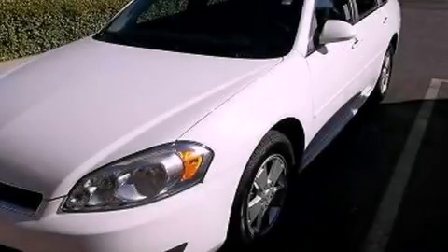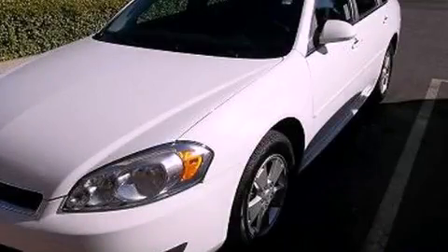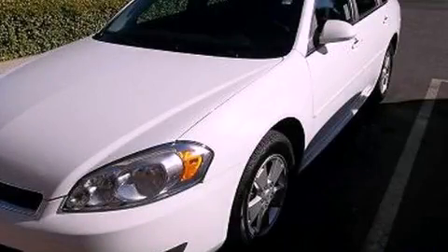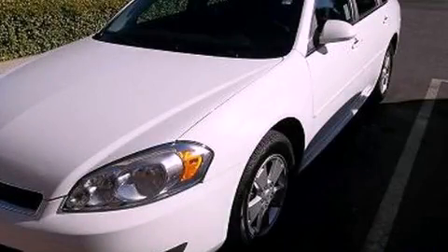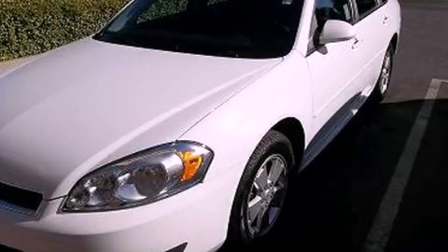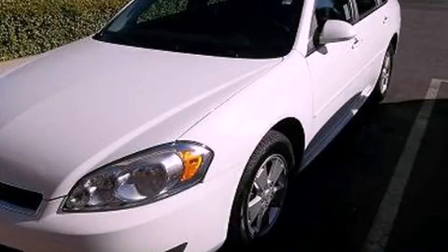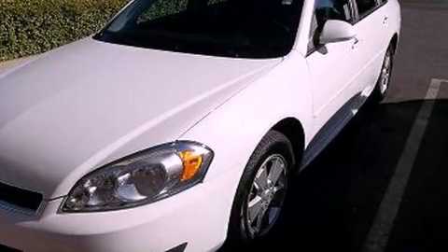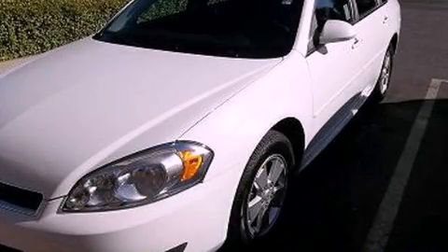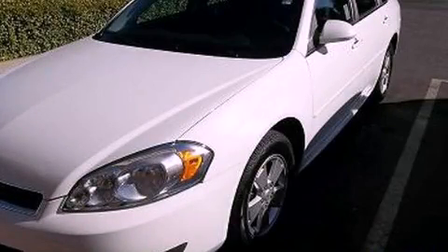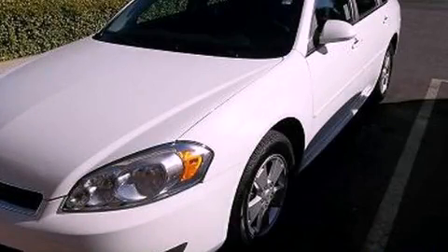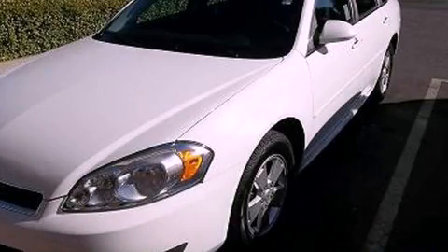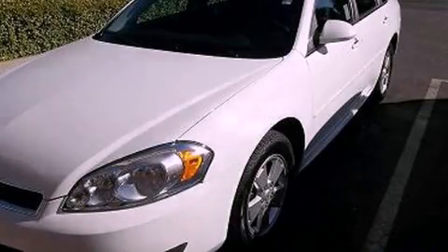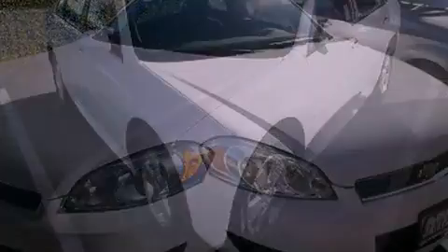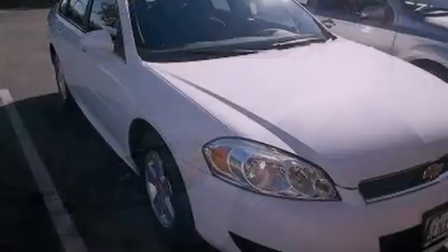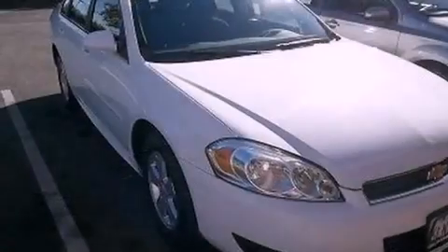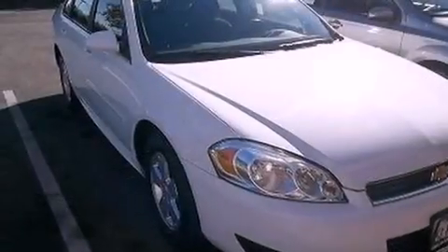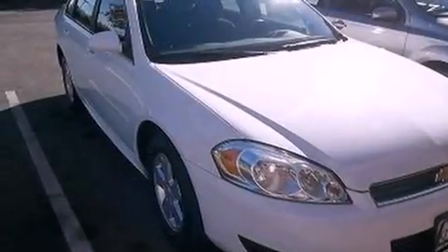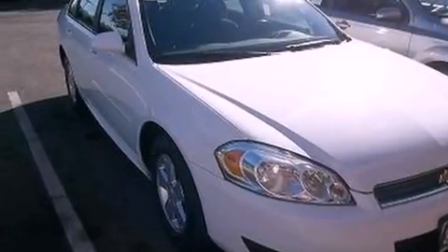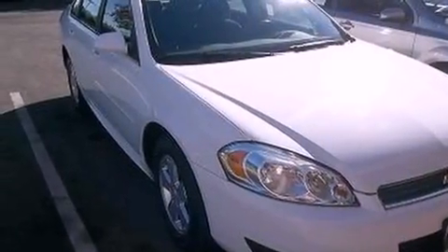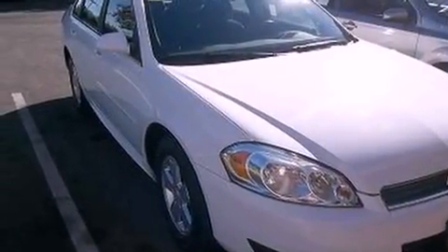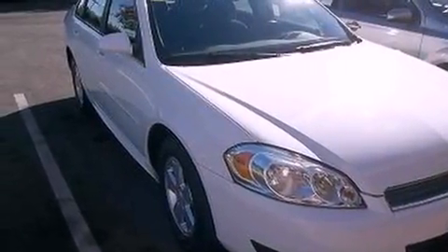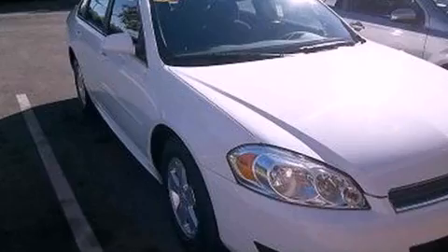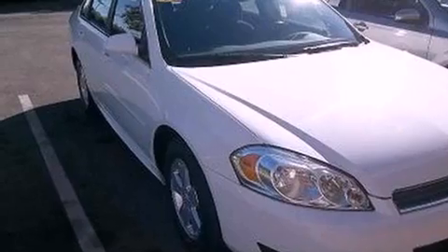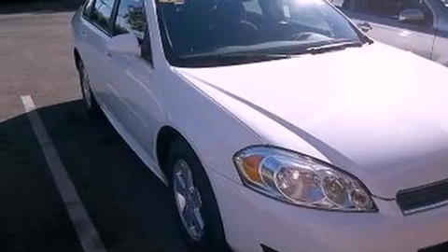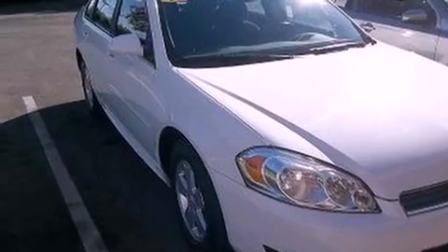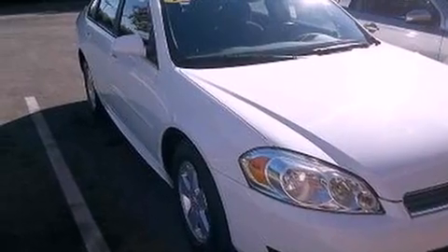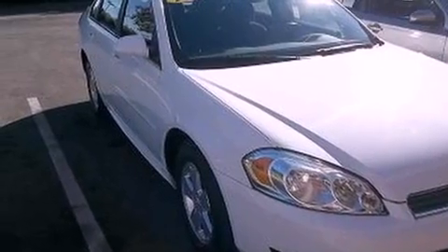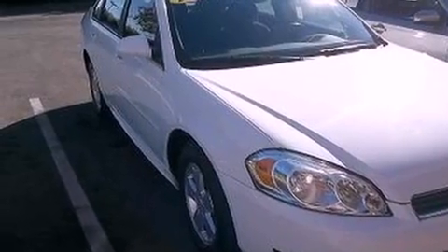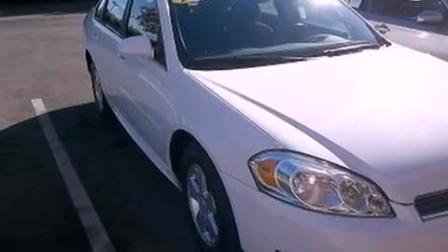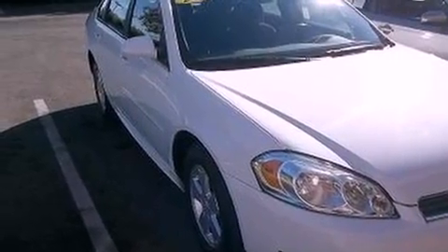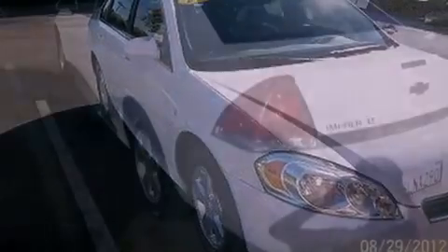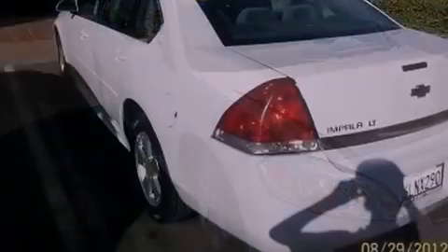This is a 2010 Chevrolet Impala. It features a six-cylinder engine and a four-speed automatic transmission.